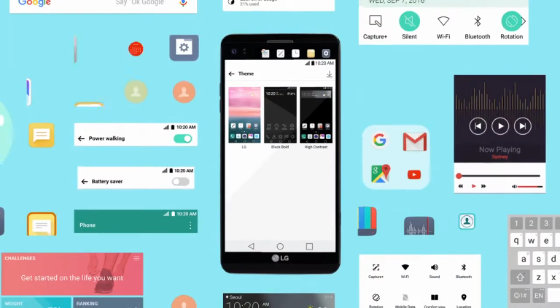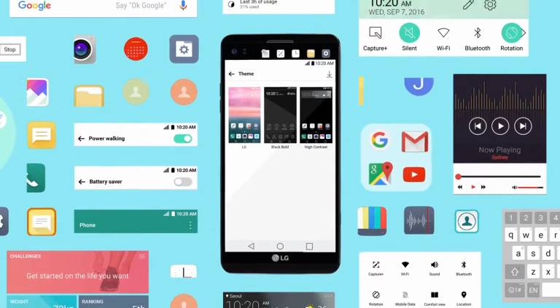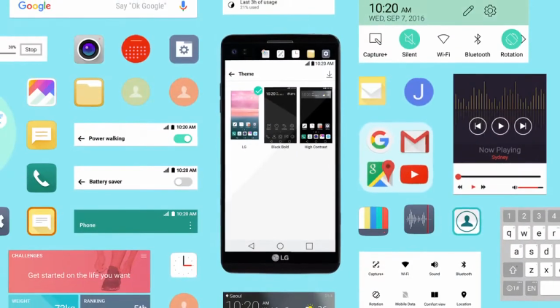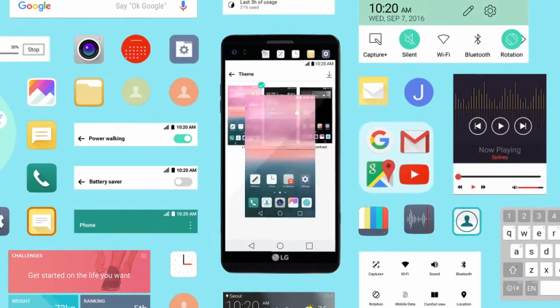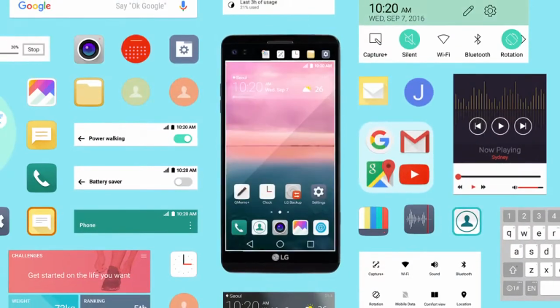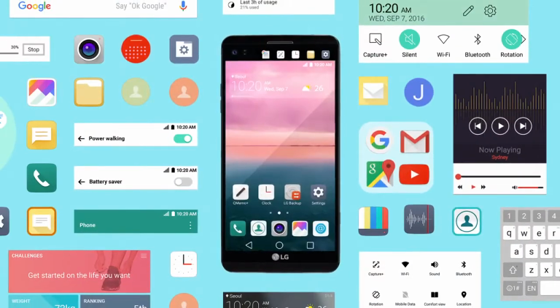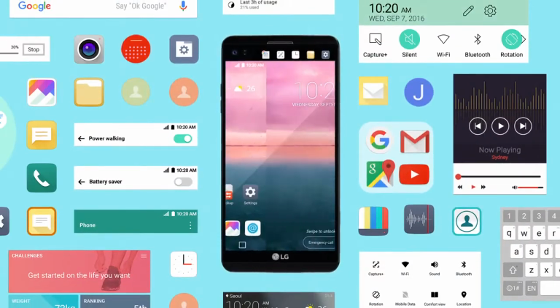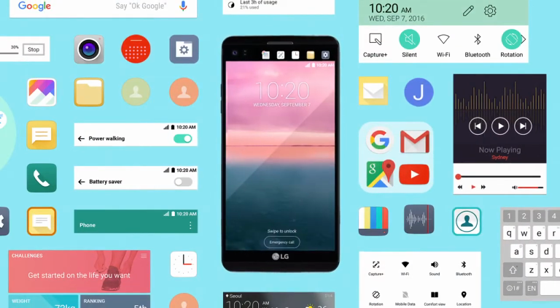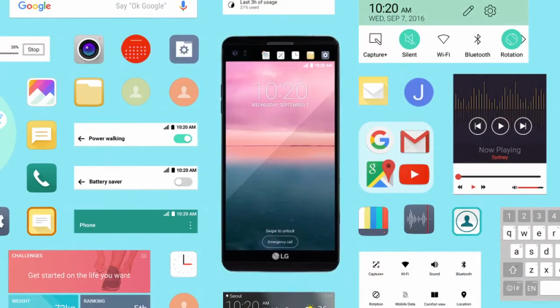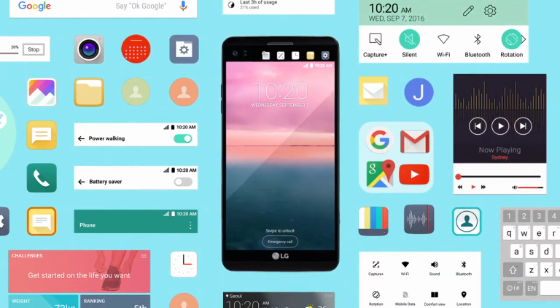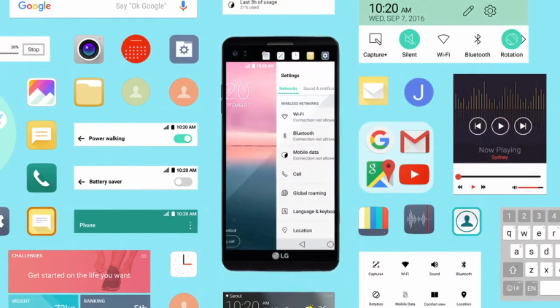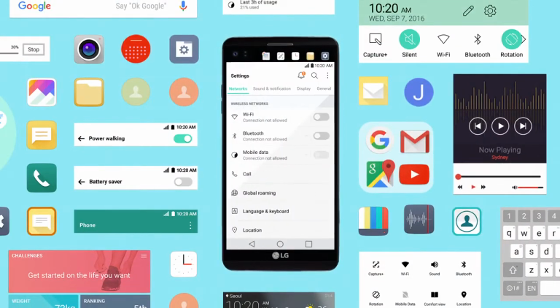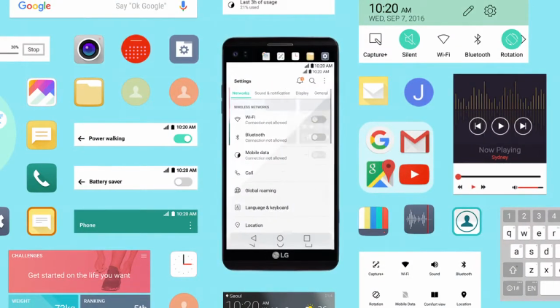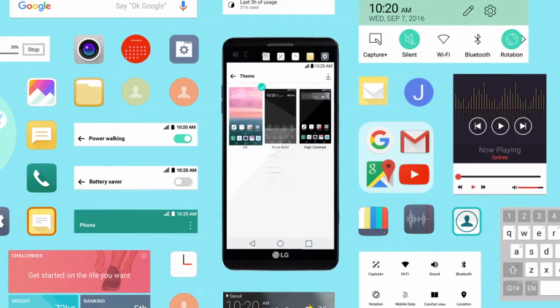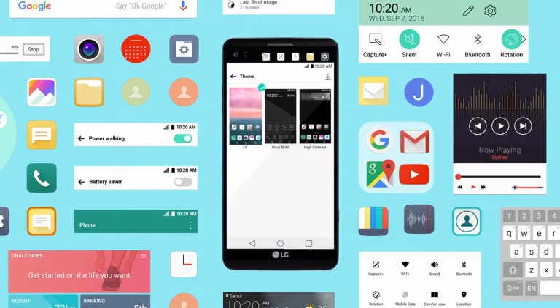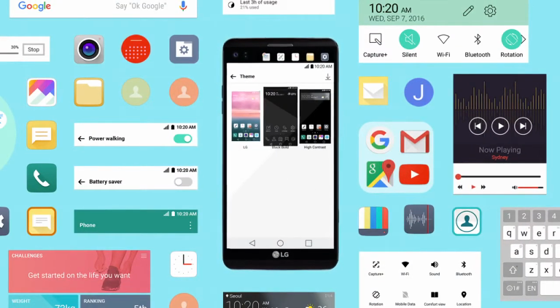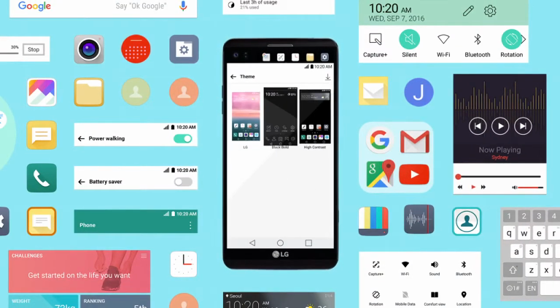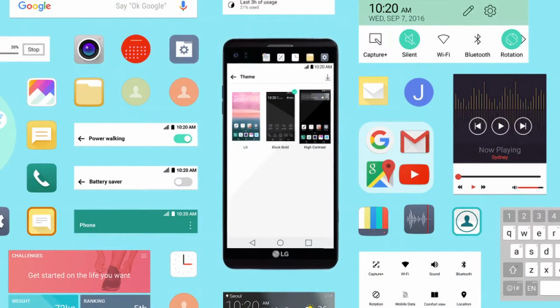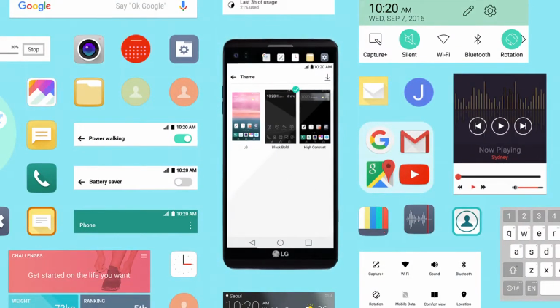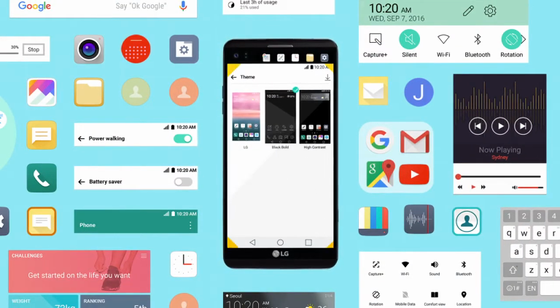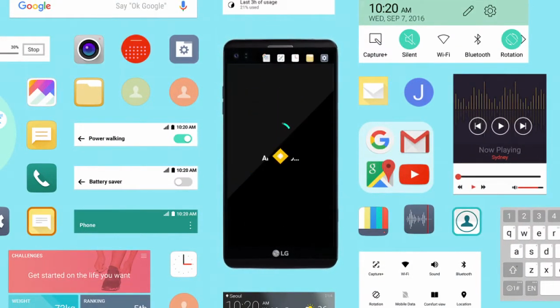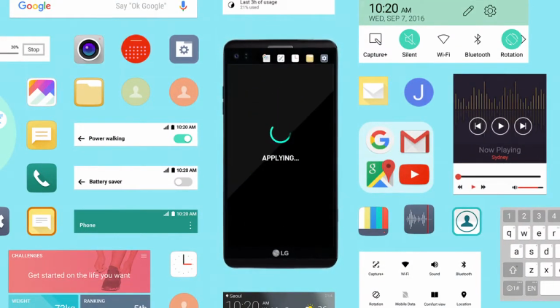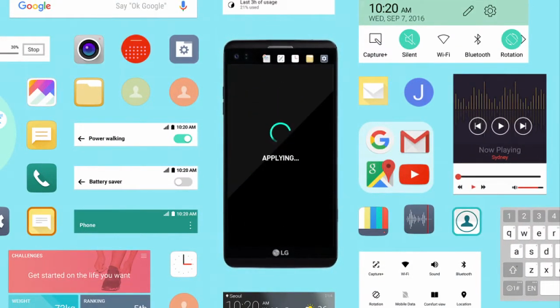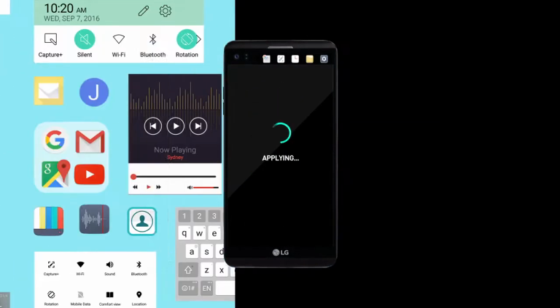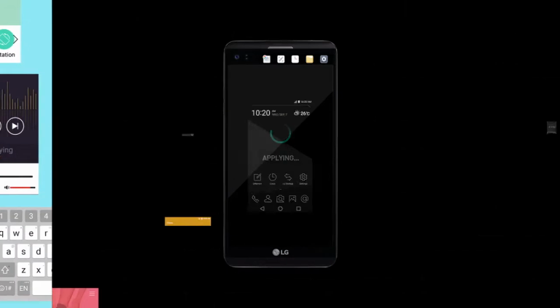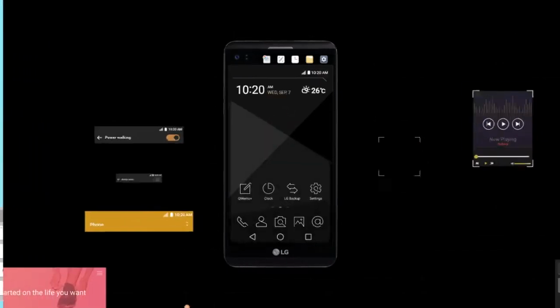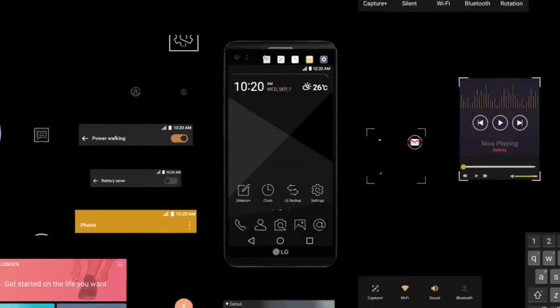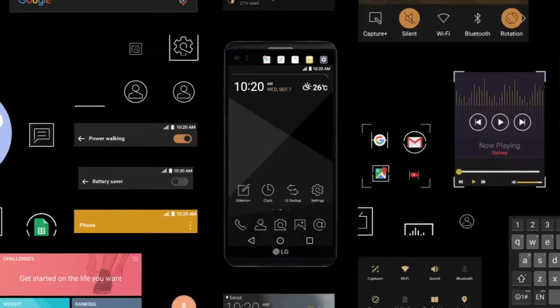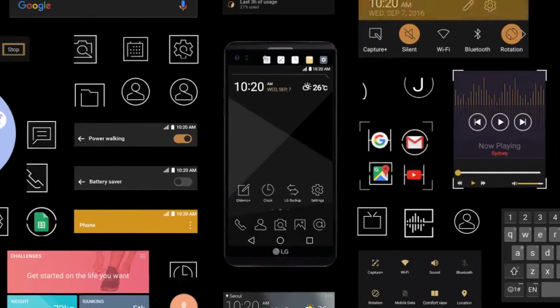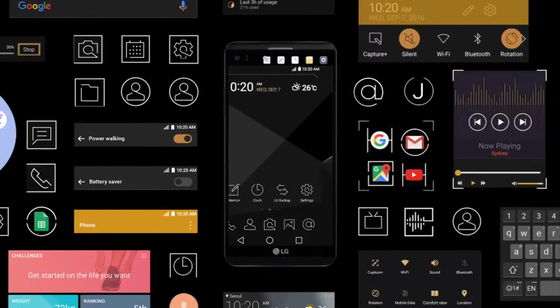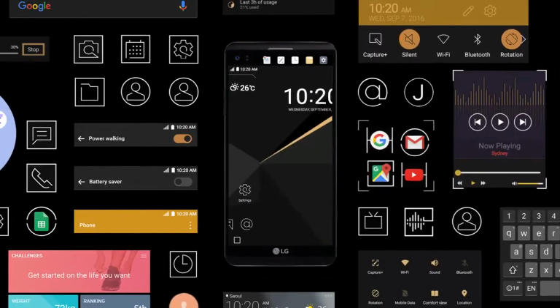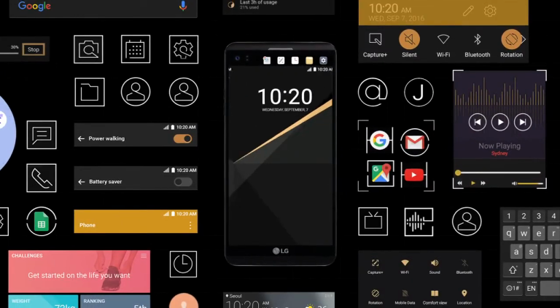Use the theme feature to not only change icons and wallpapers, but to create your own individual style.